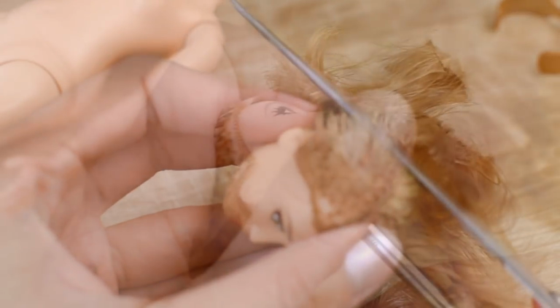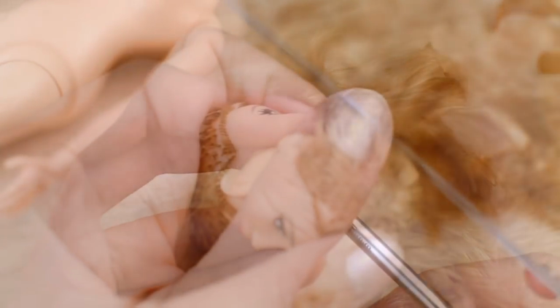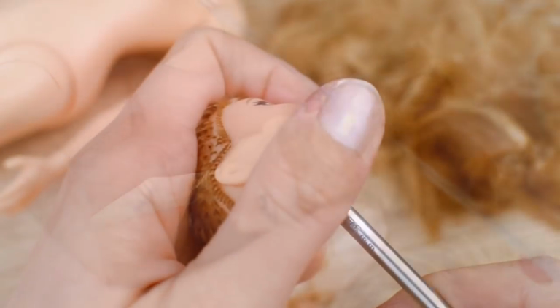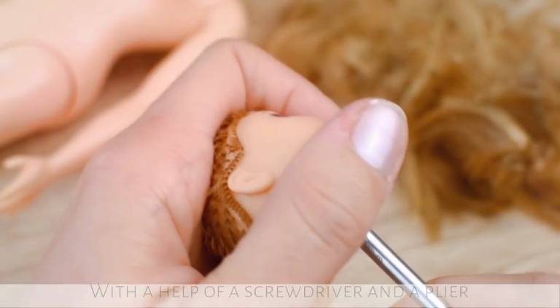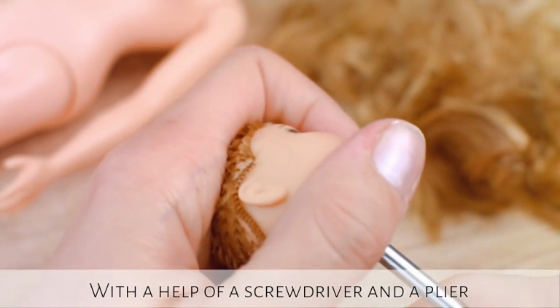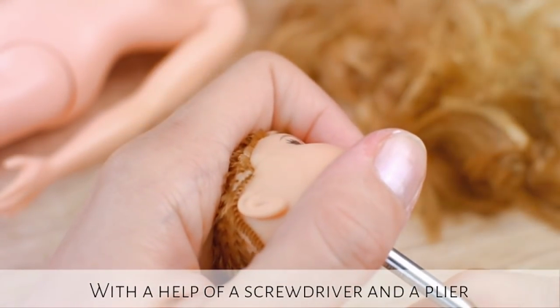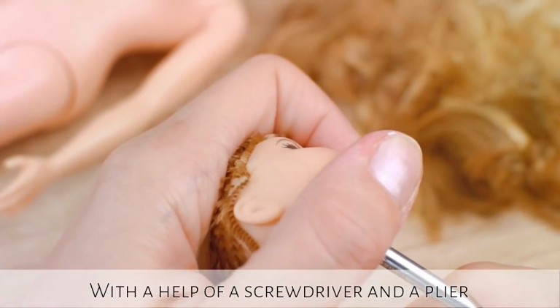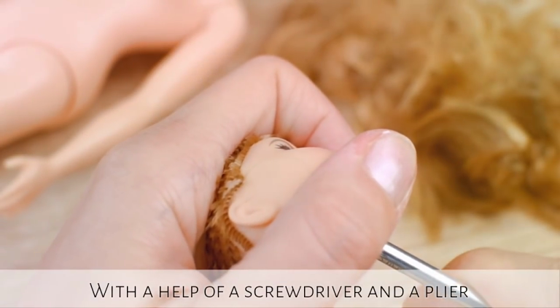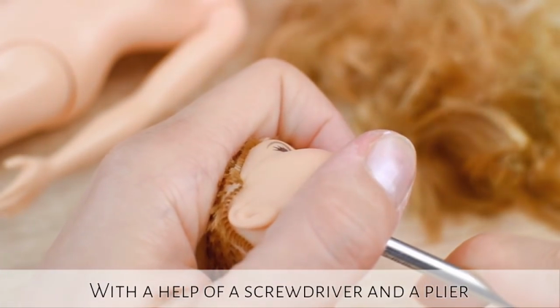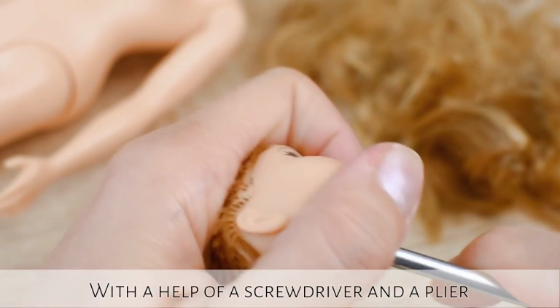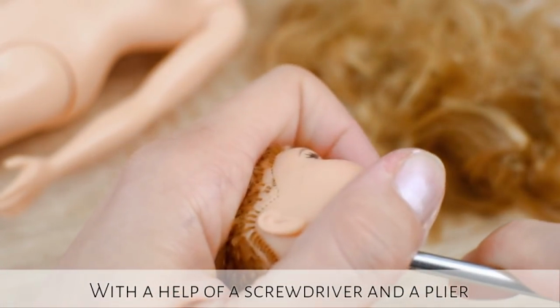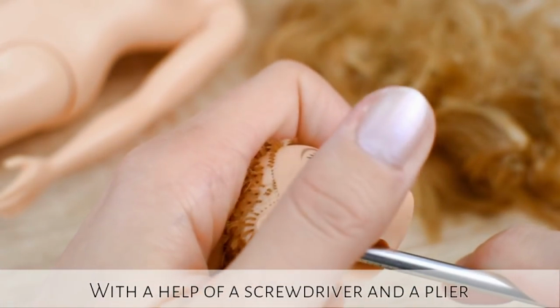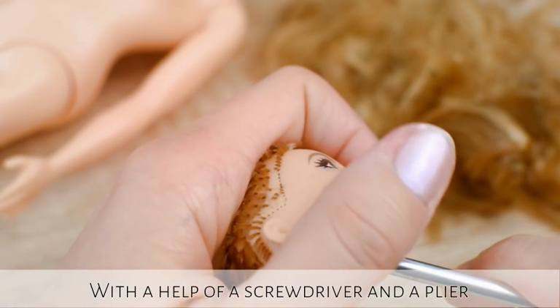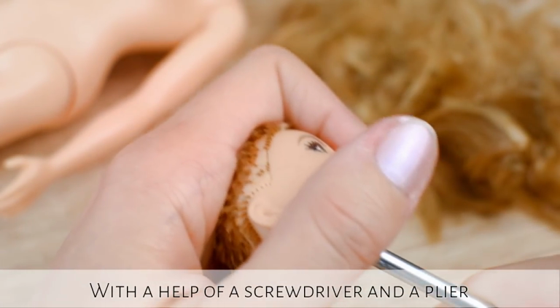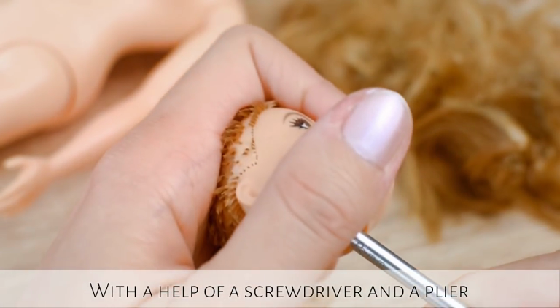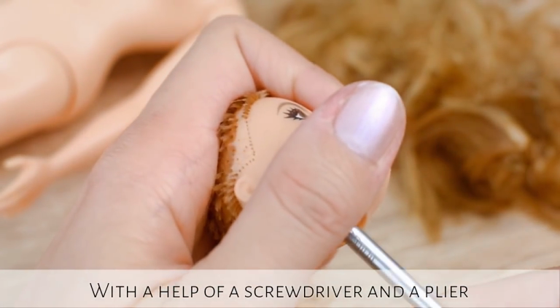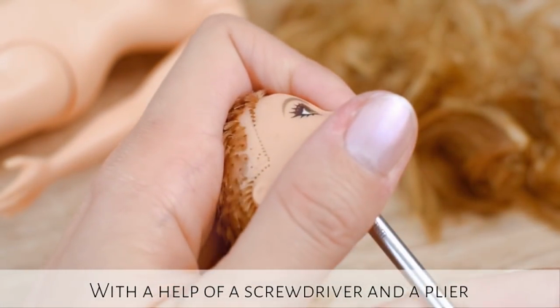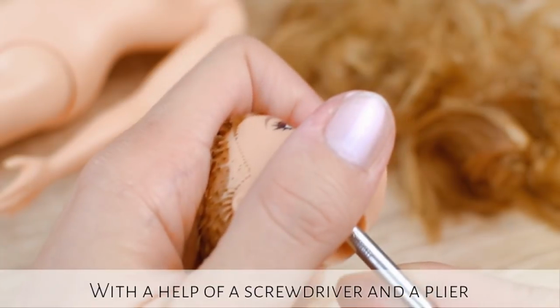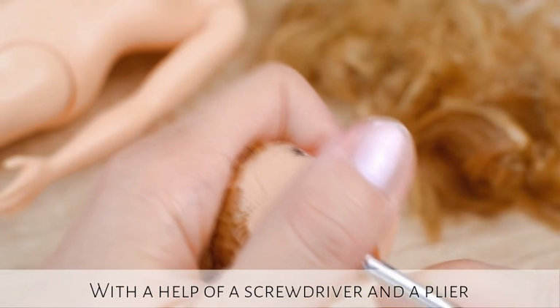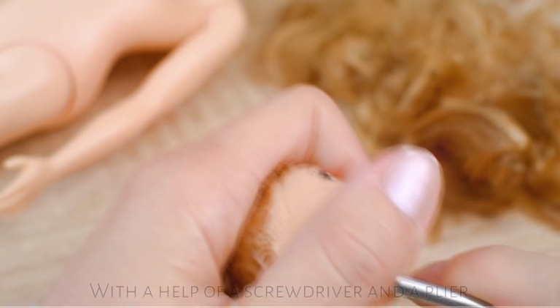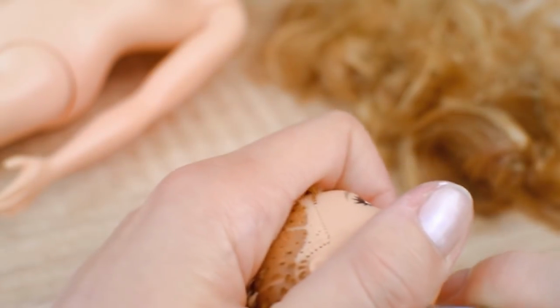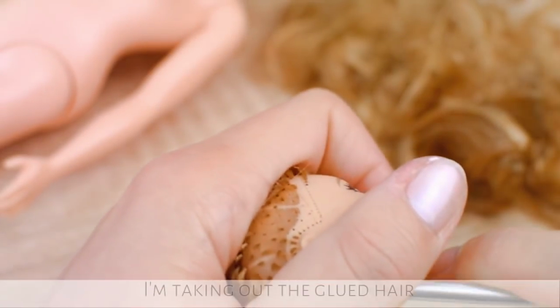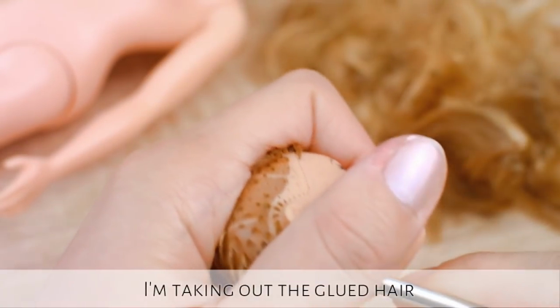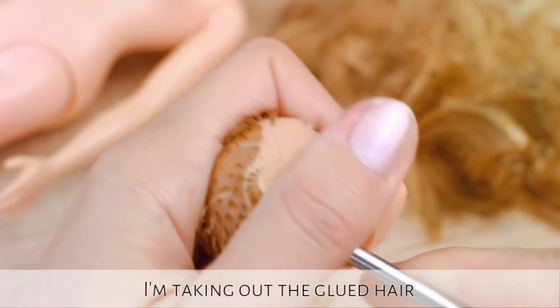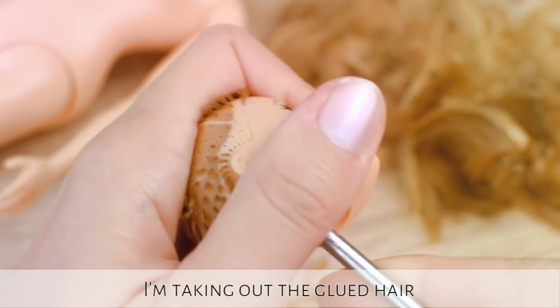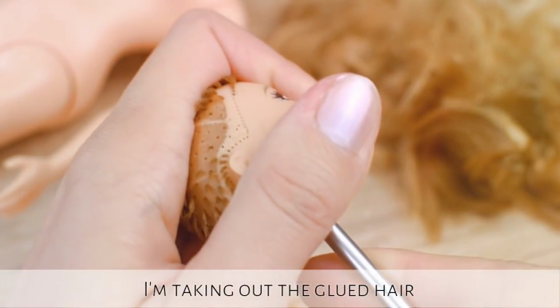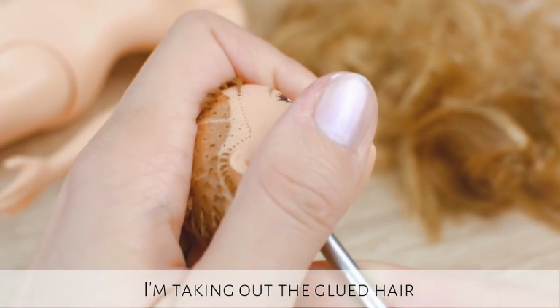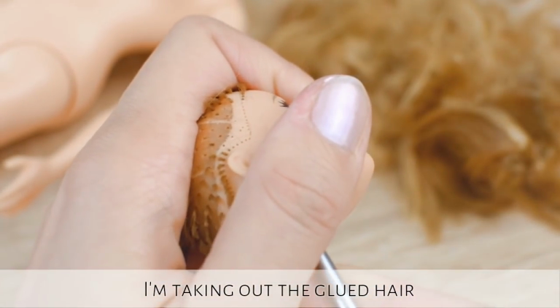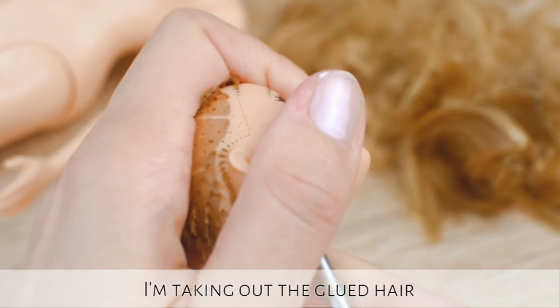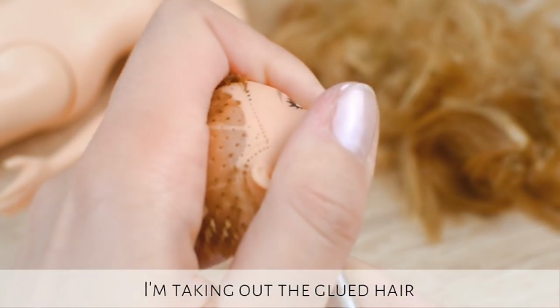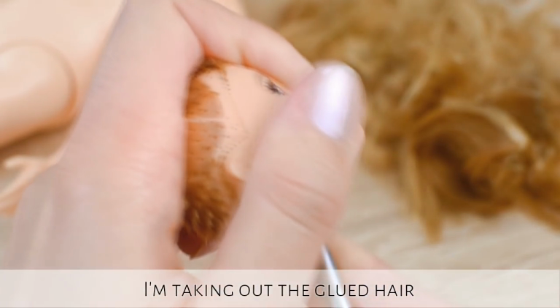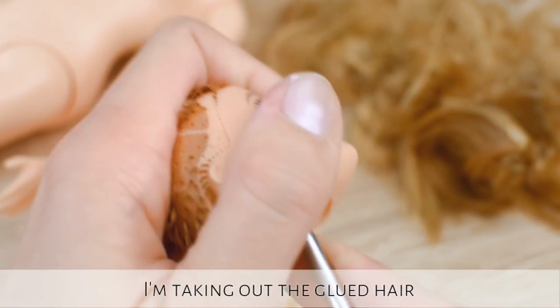With the help of a screwdriver and a plier, I'm taking out the glued hair from the inside of her head.